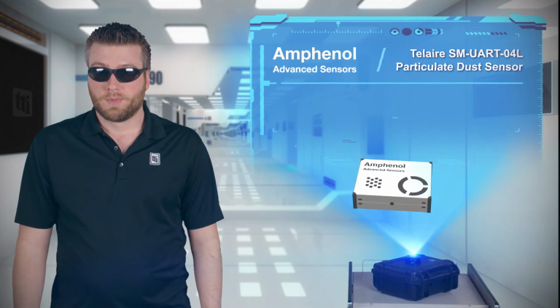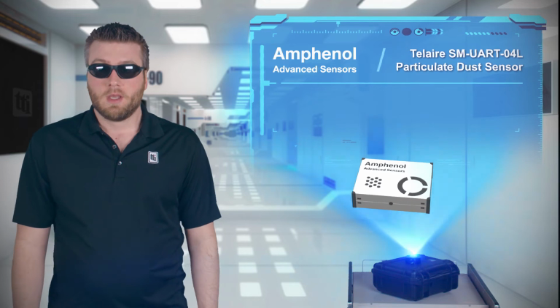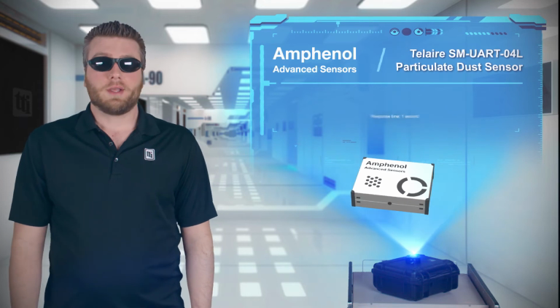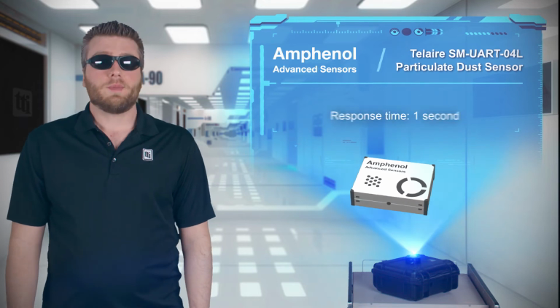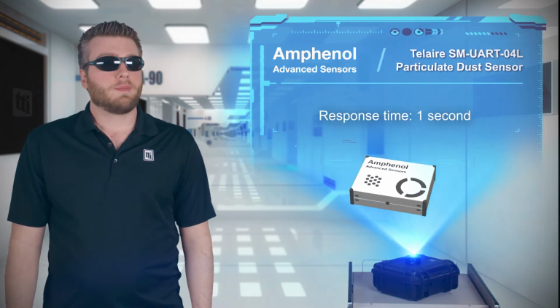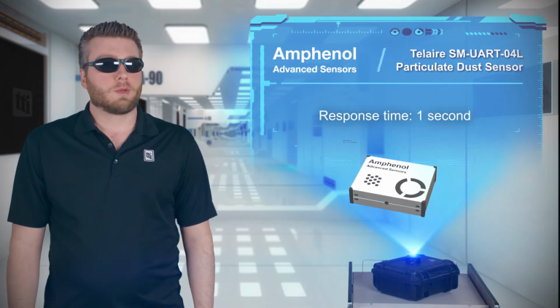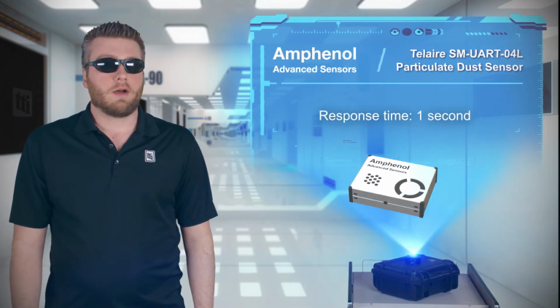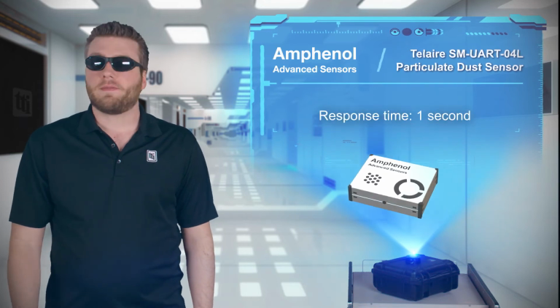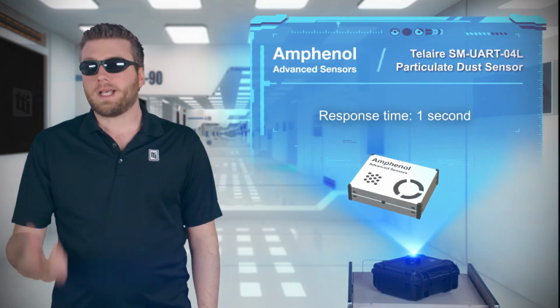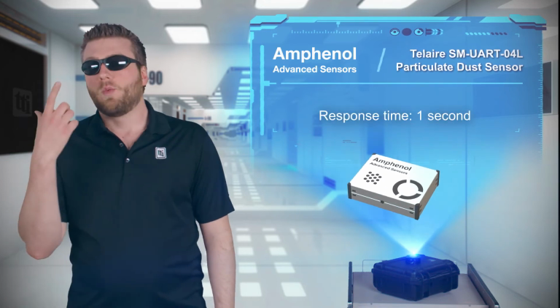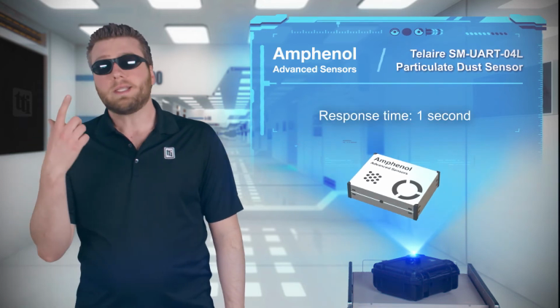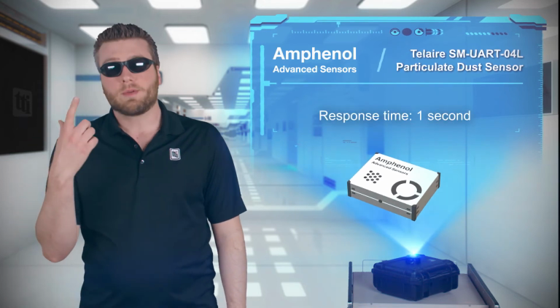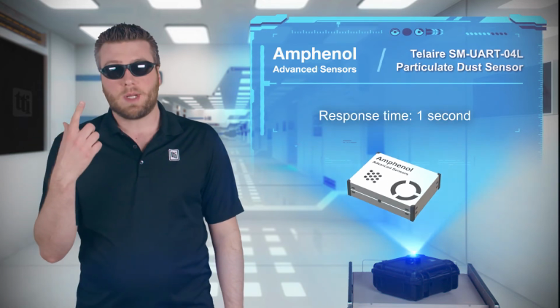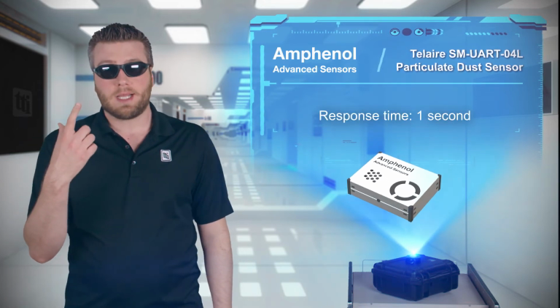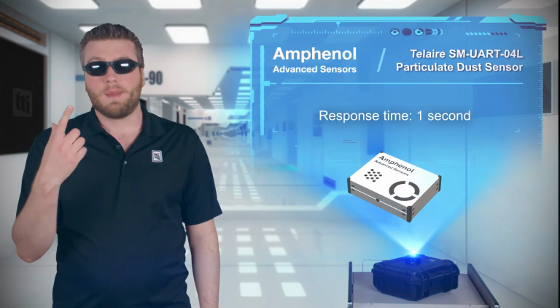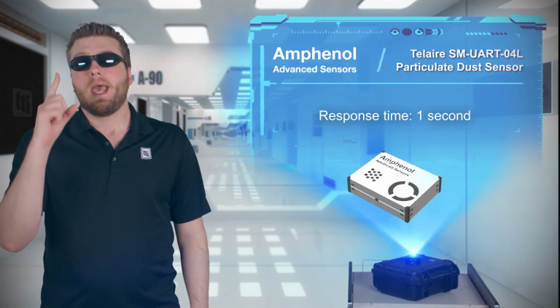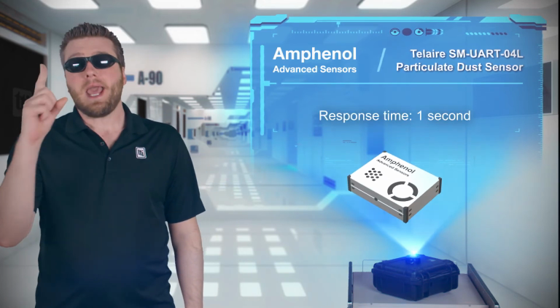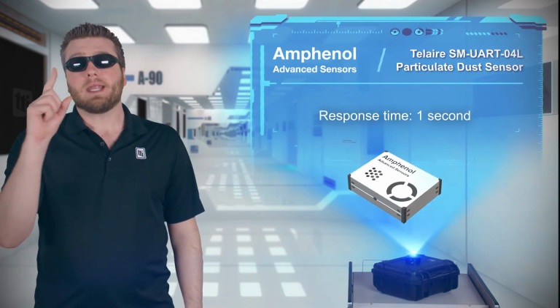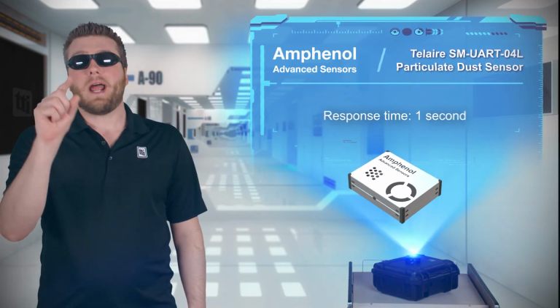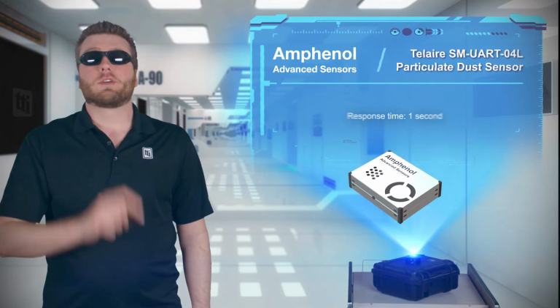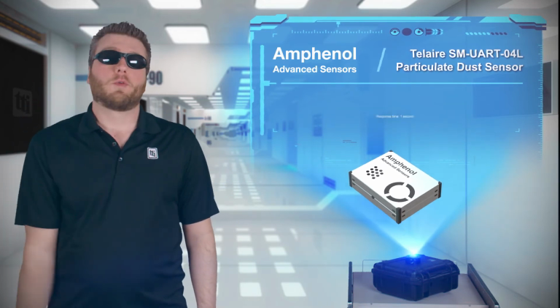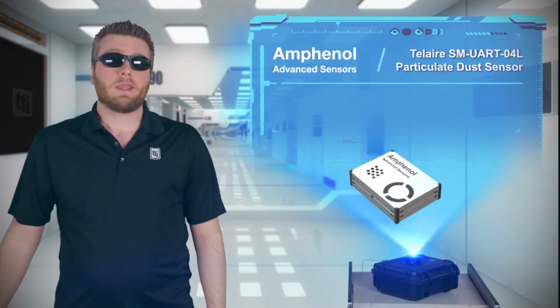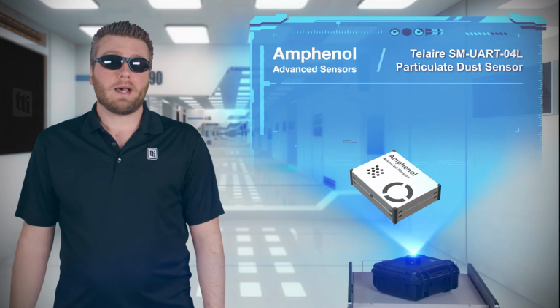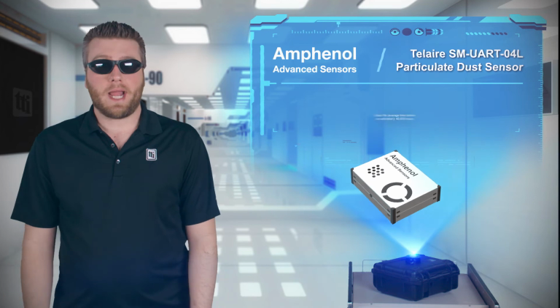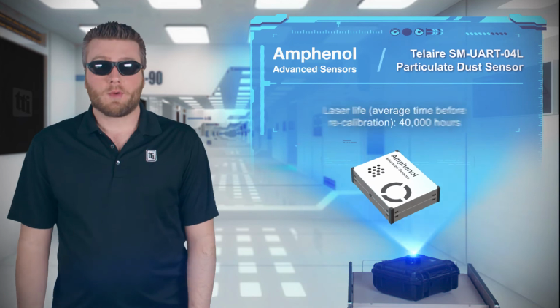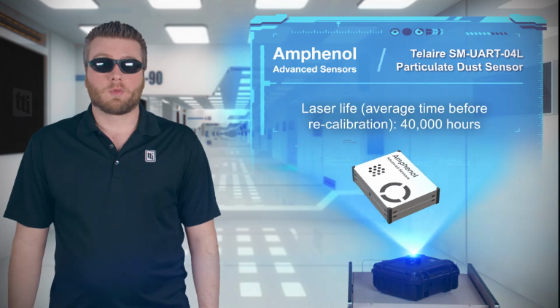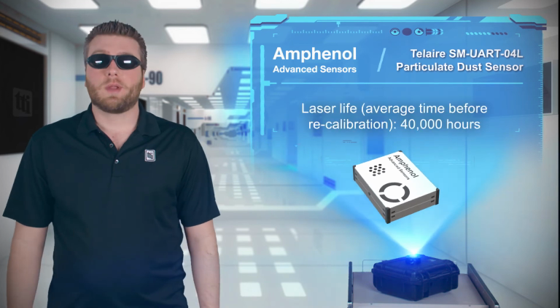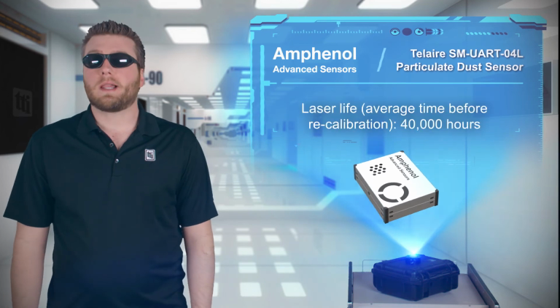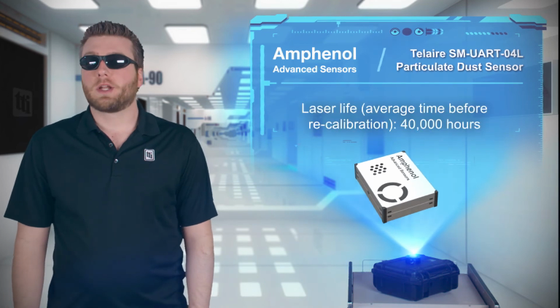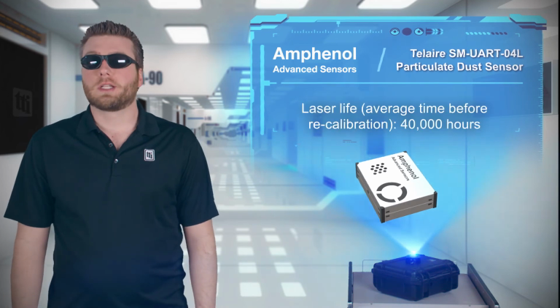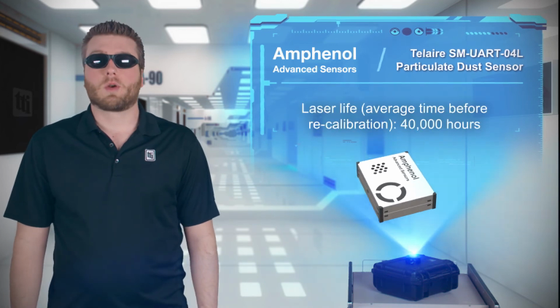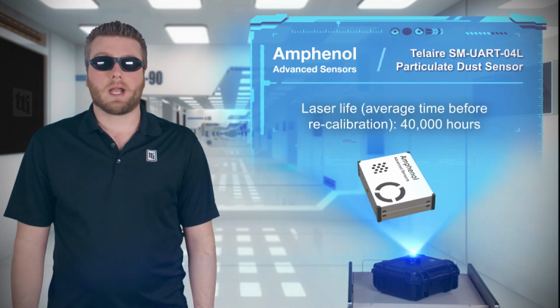The laser-based measurement offers a fast one-second response time, and an average of 40,000 hours before recalibration is required.